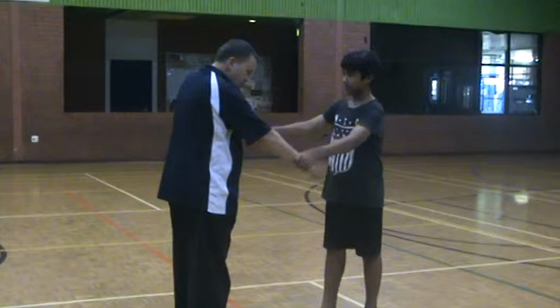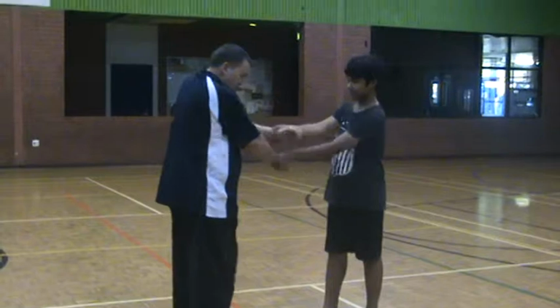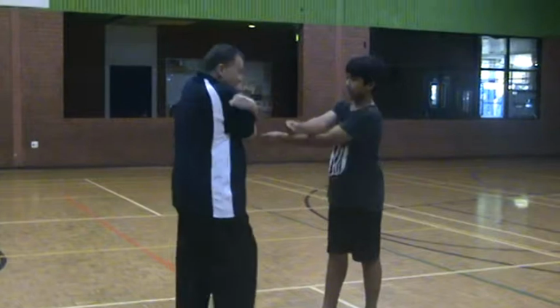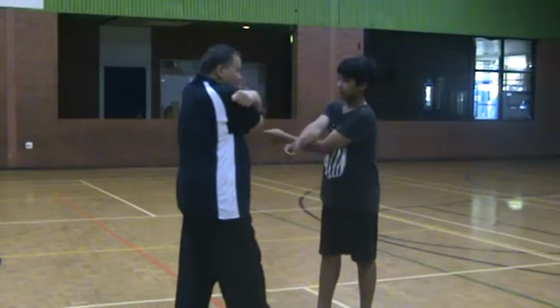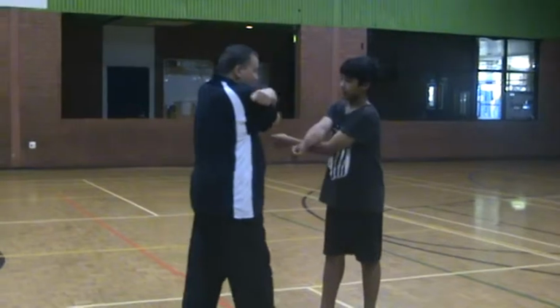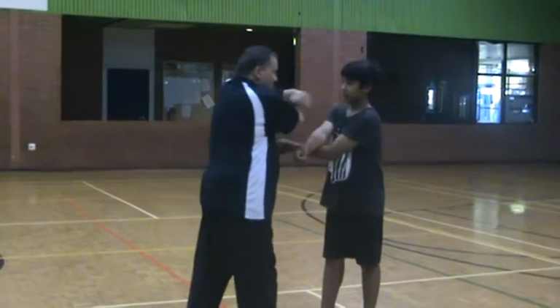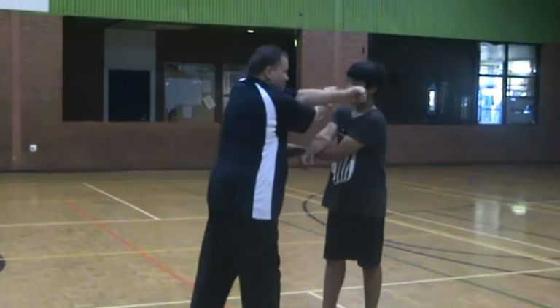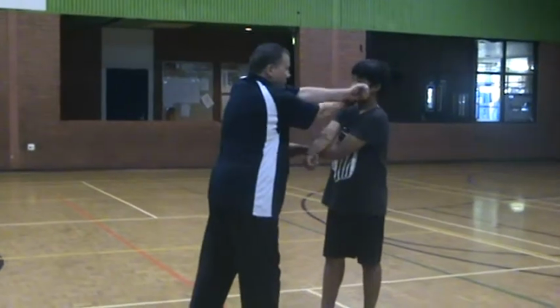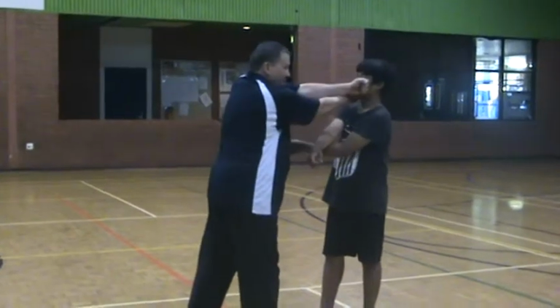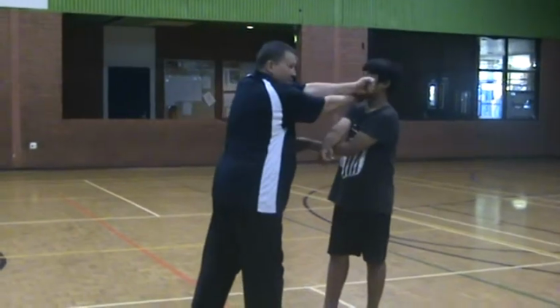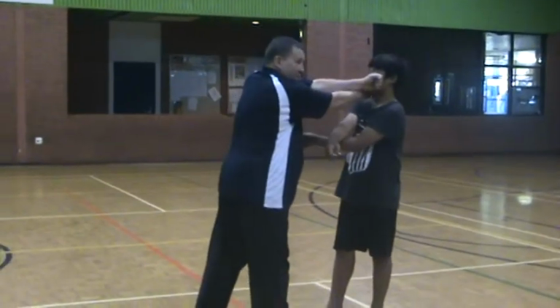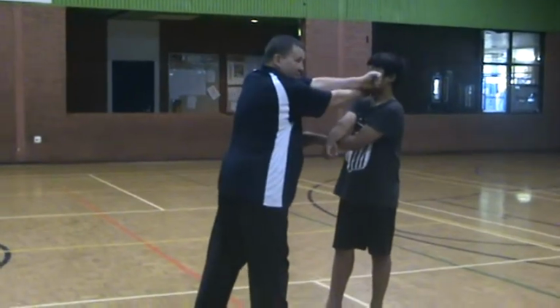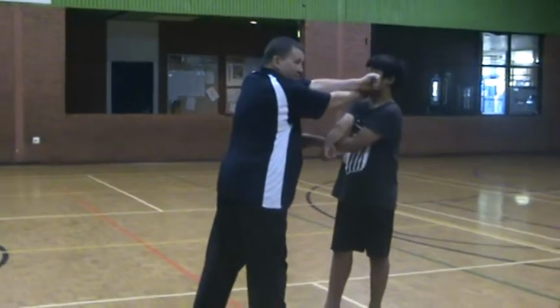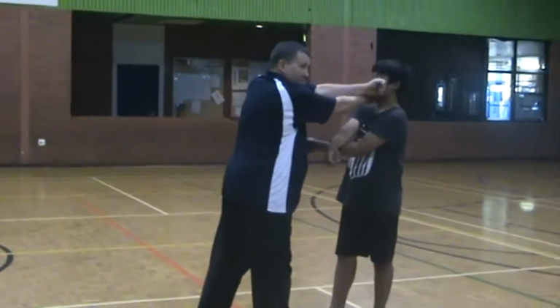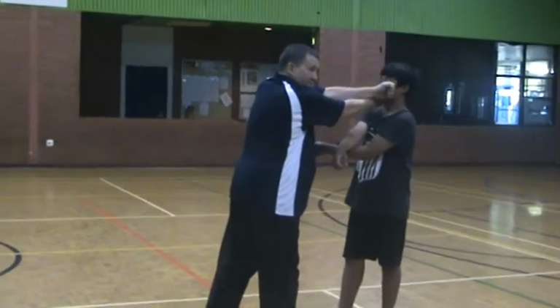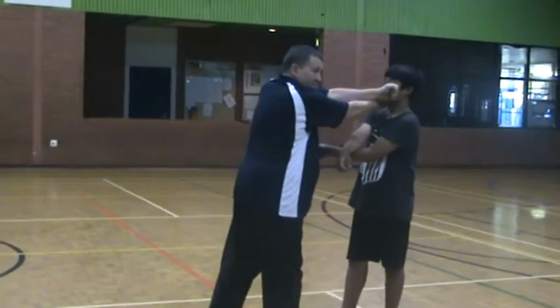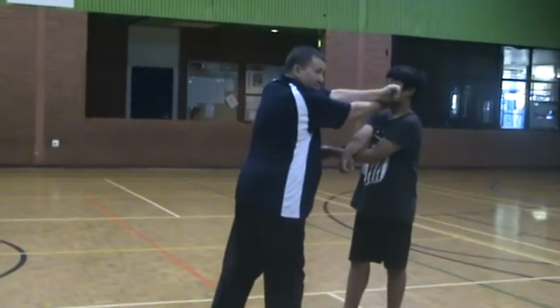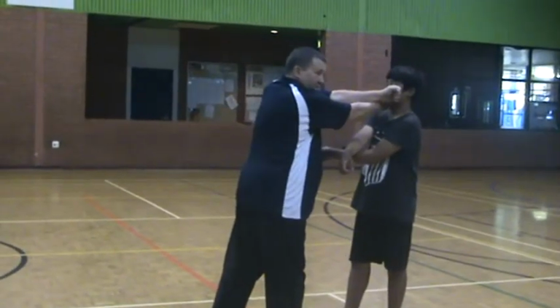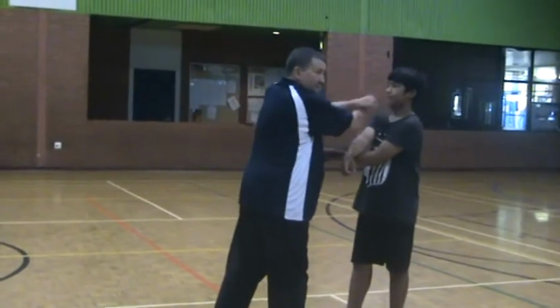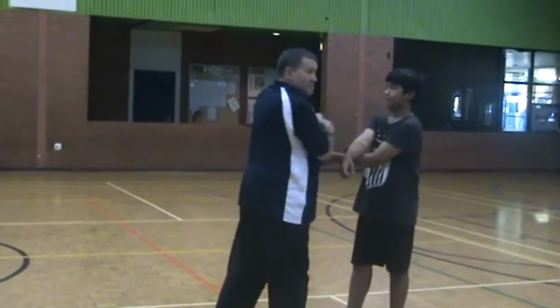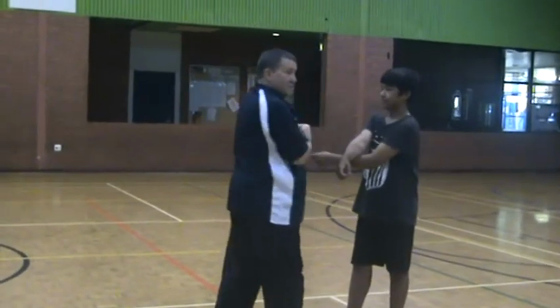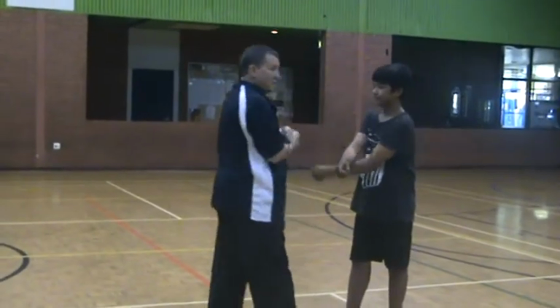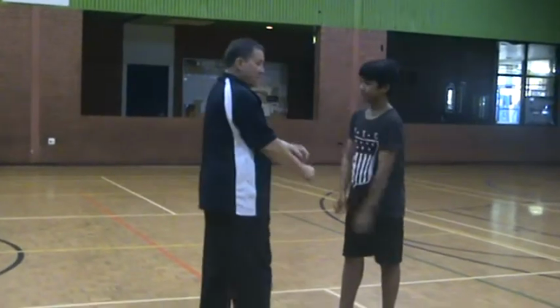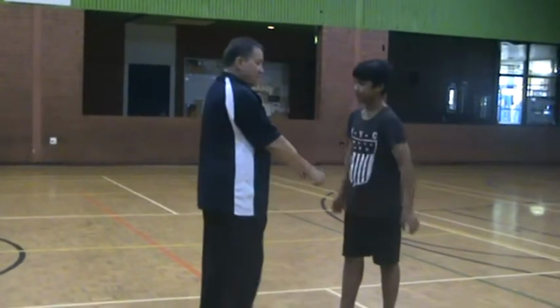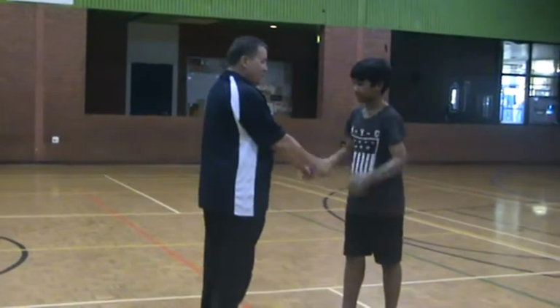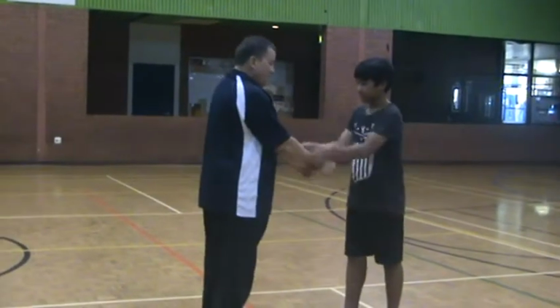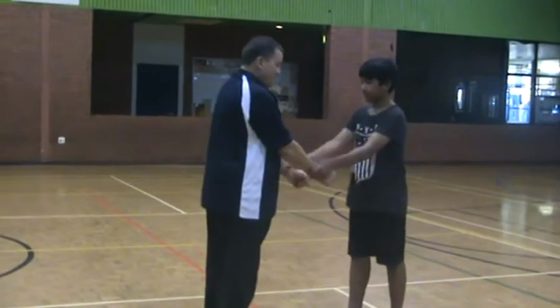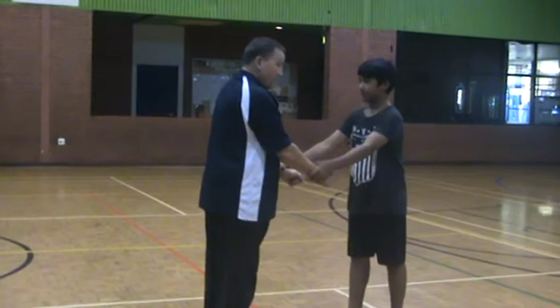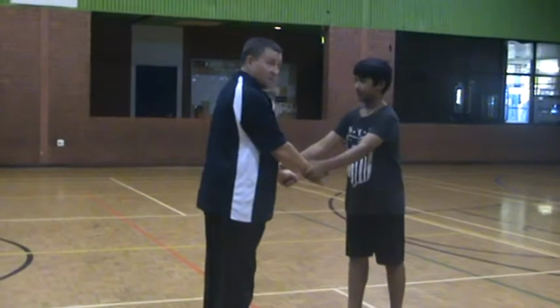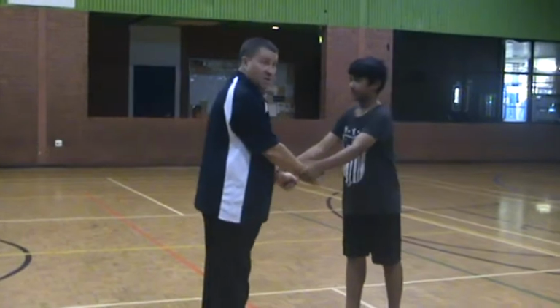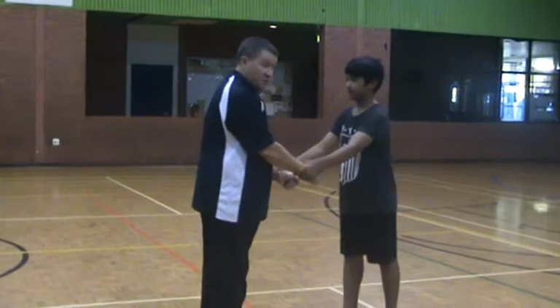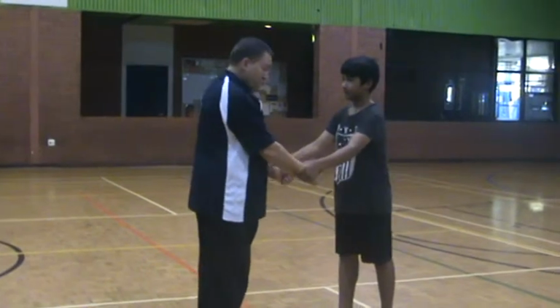Cross your hands, bang. That's one you can try.